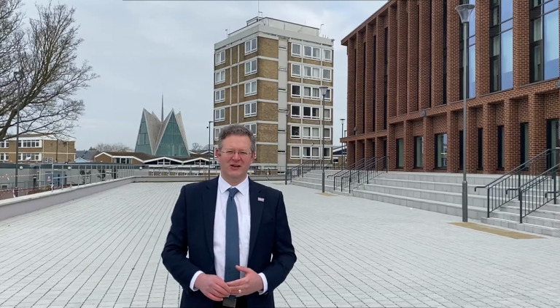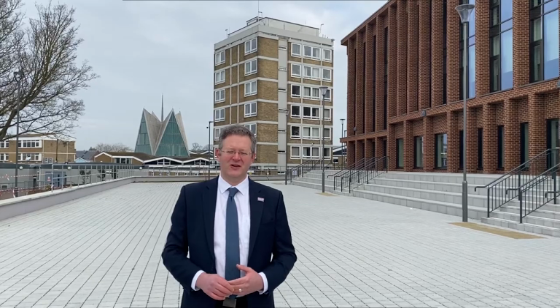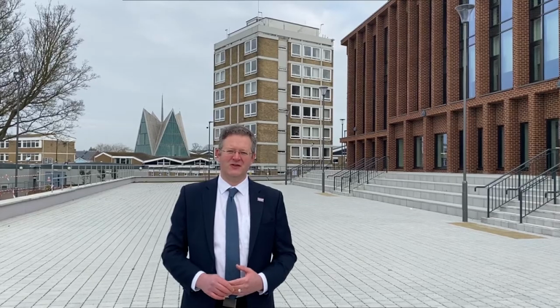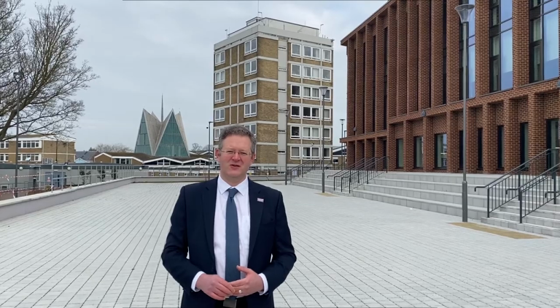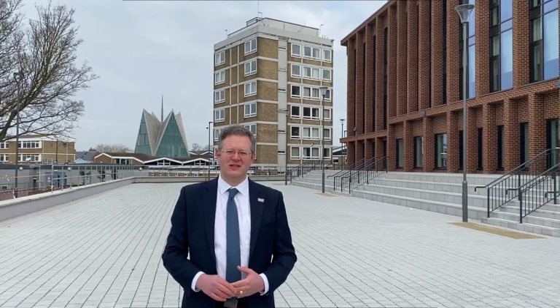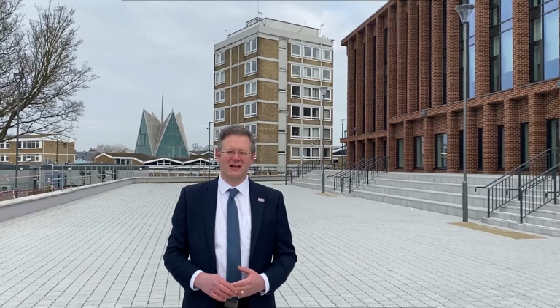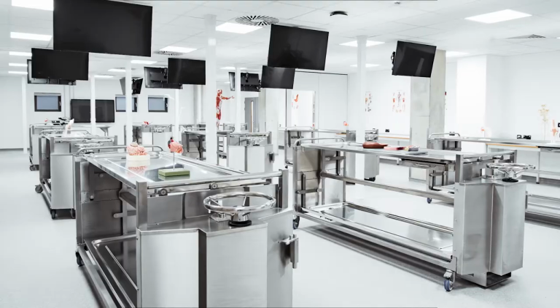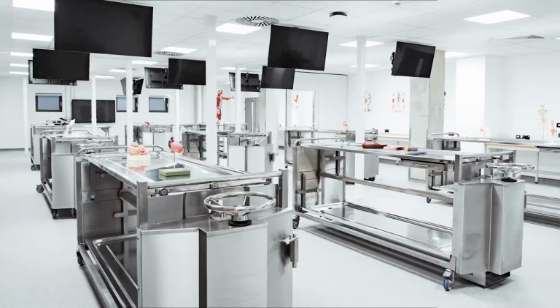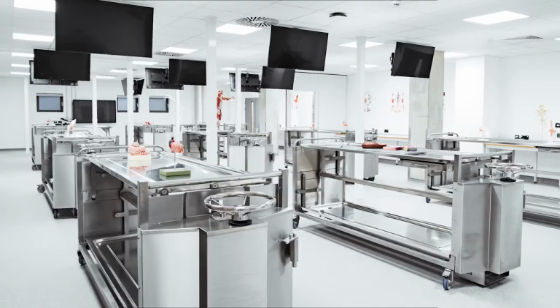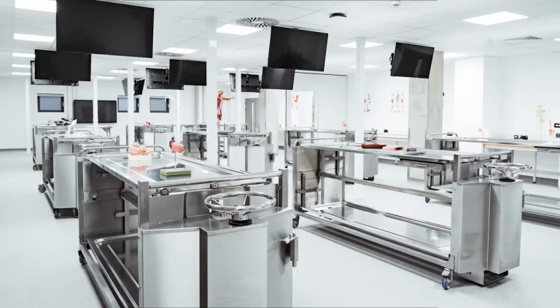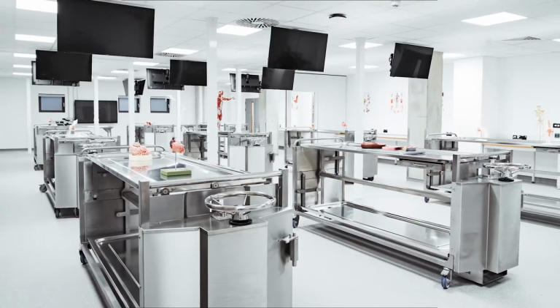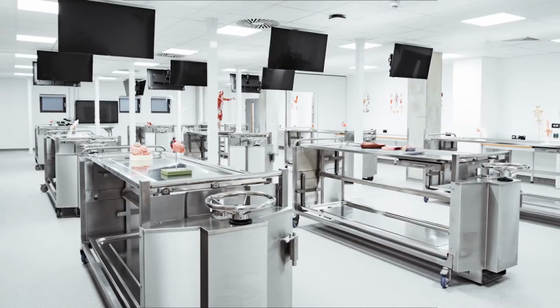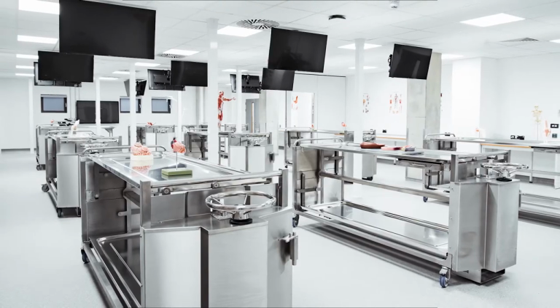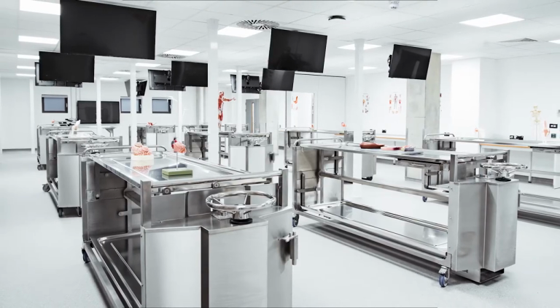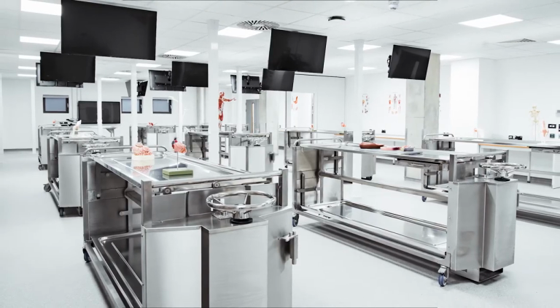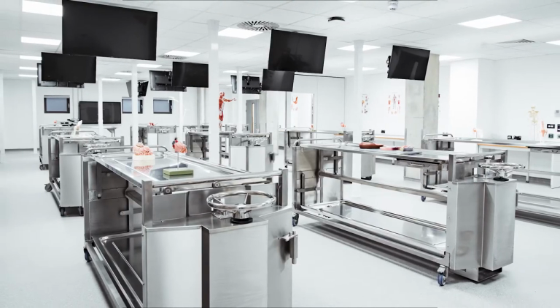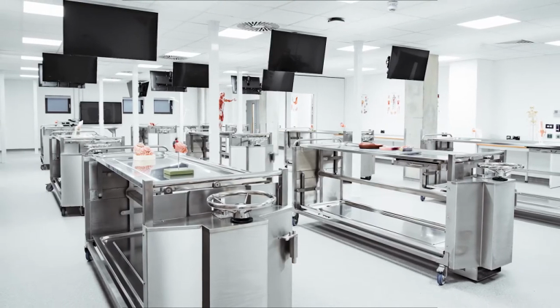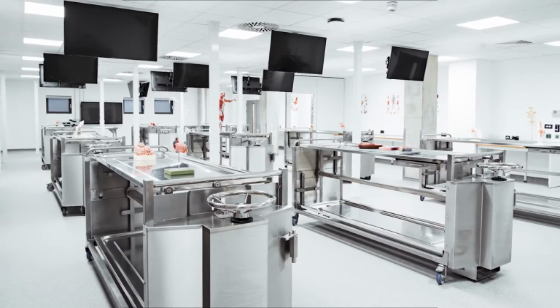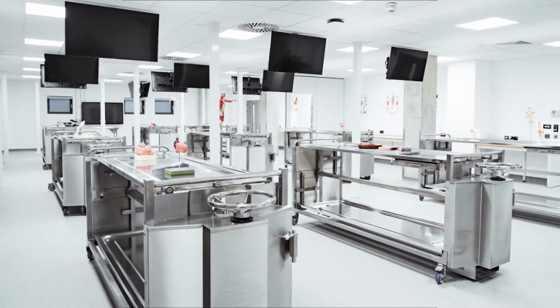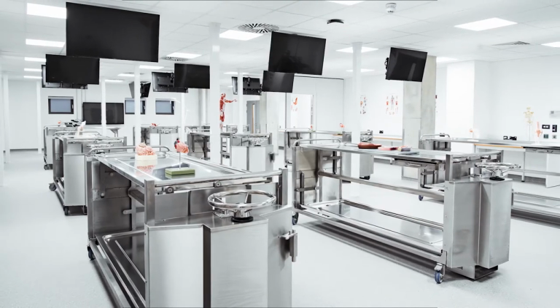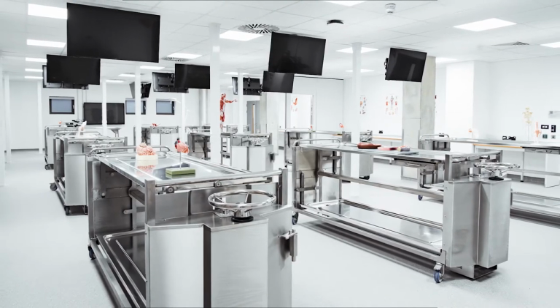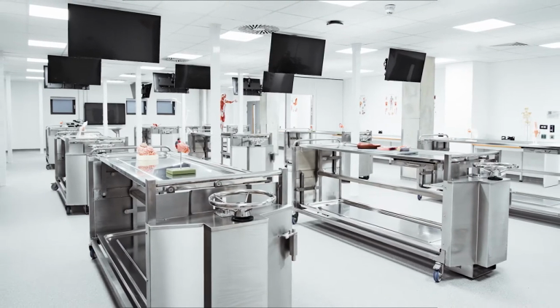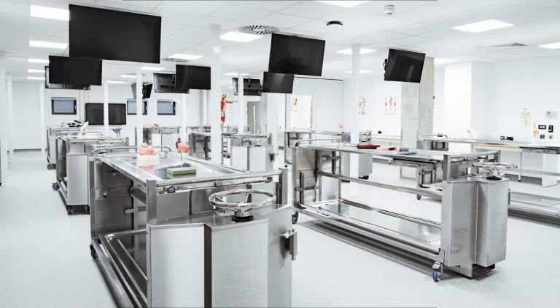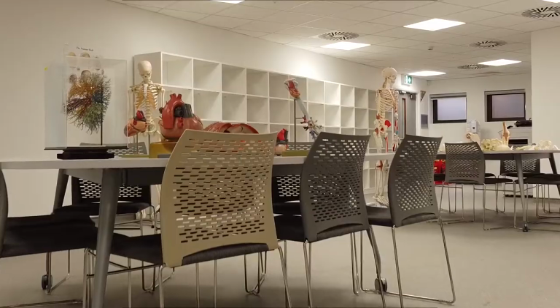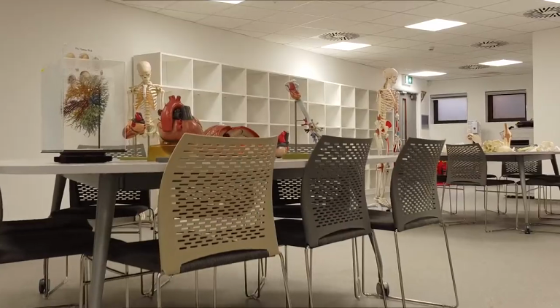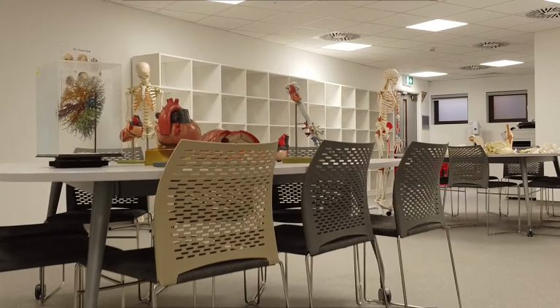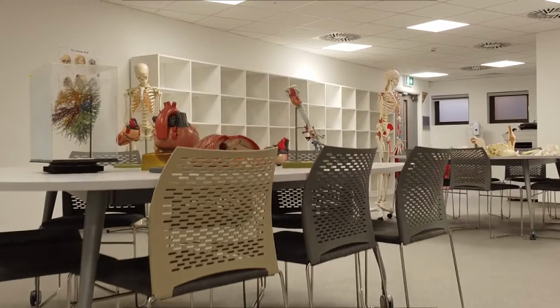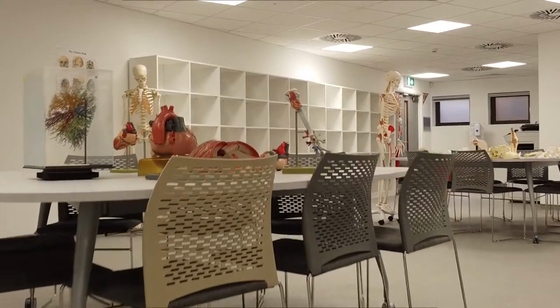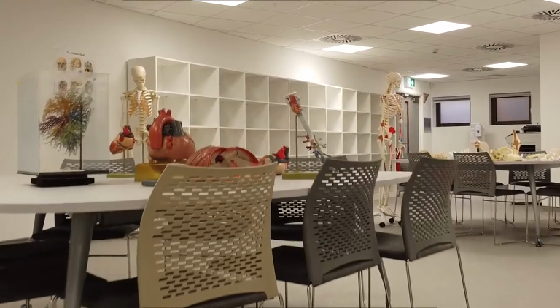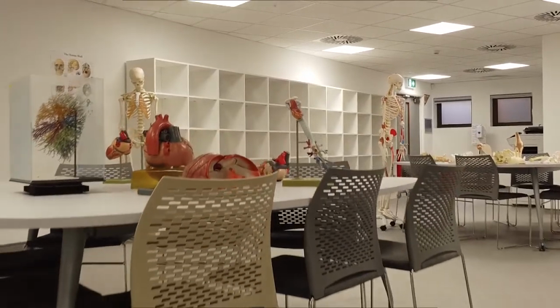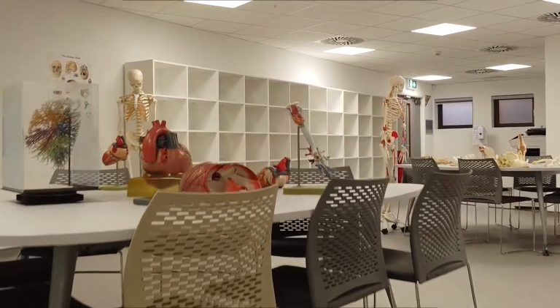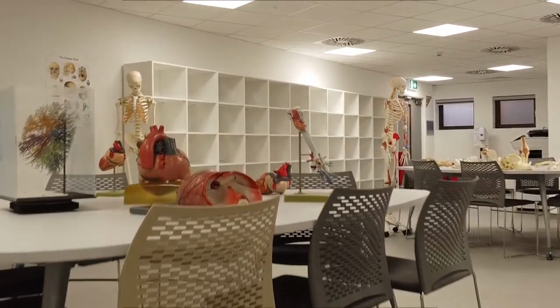First of those is the Anatomy Learning Centre, the first cadaveric anatomy facility of its kind in Kenton Midway.